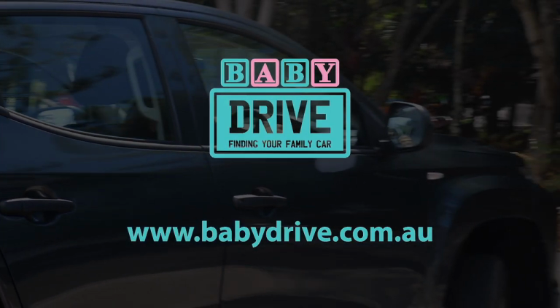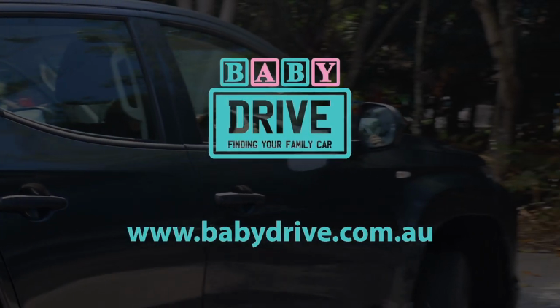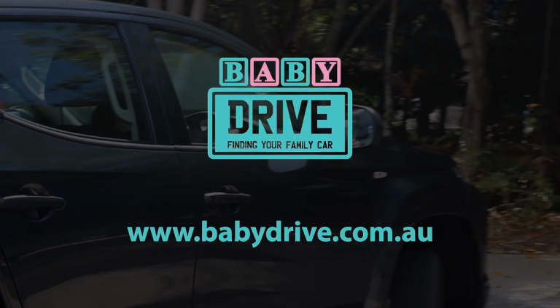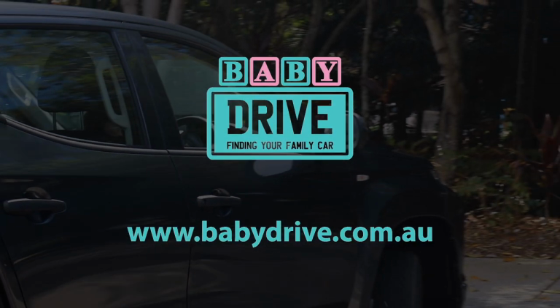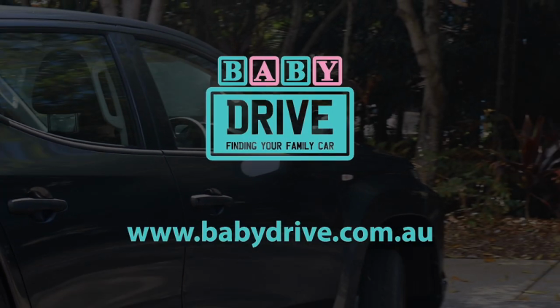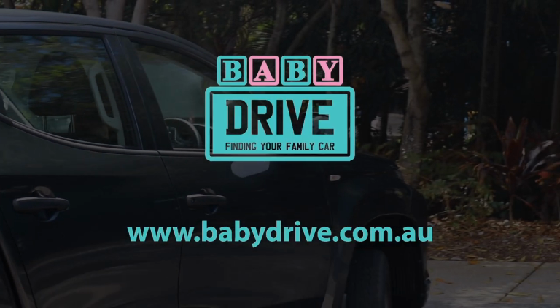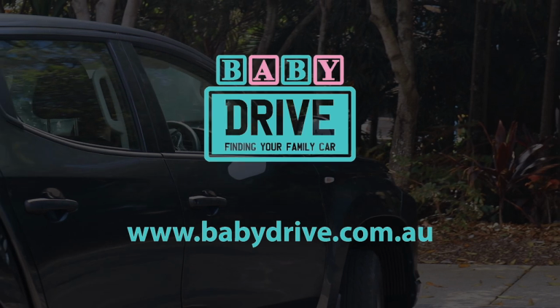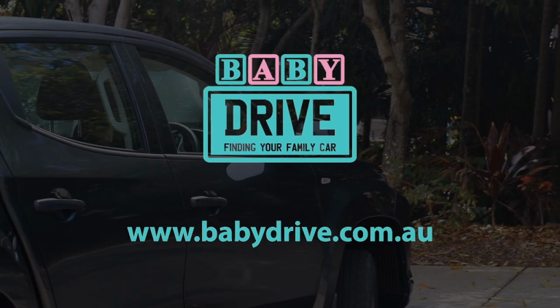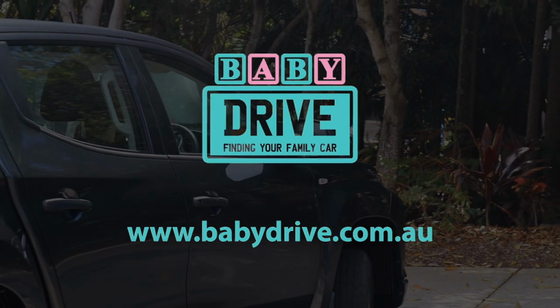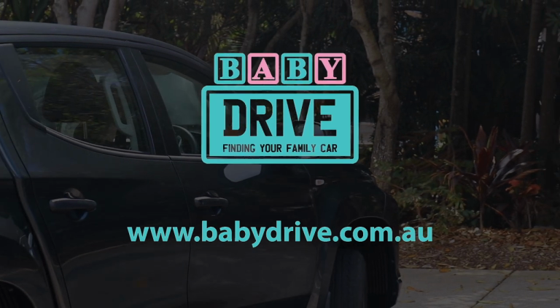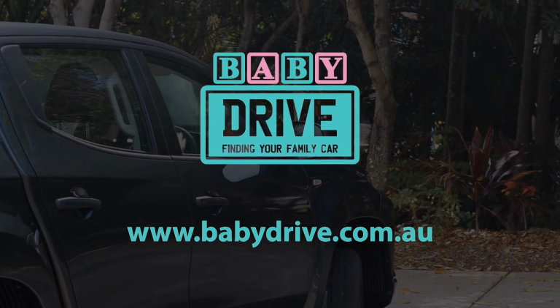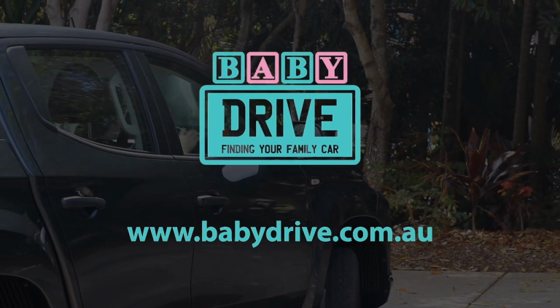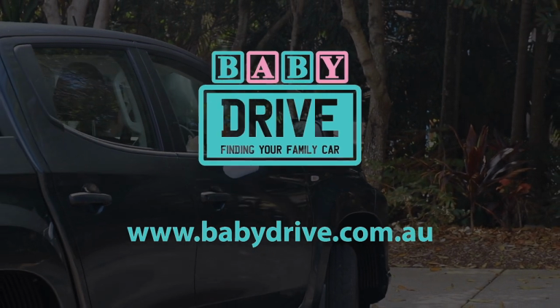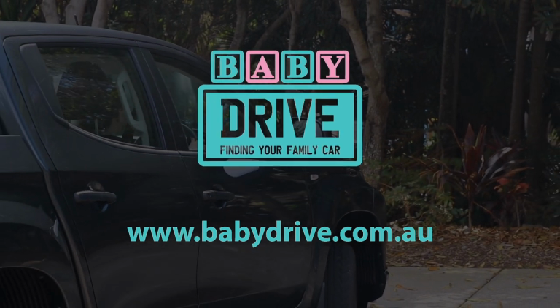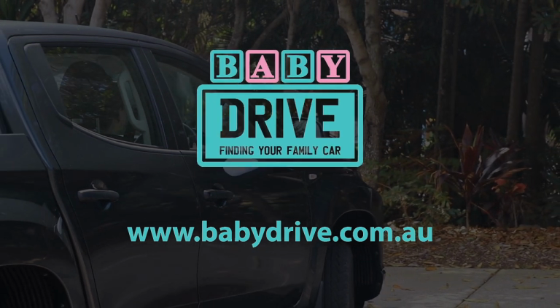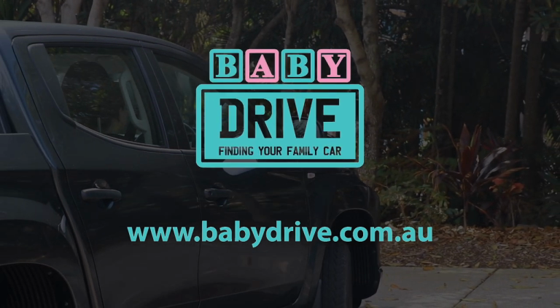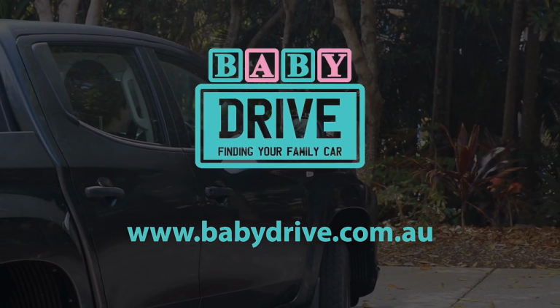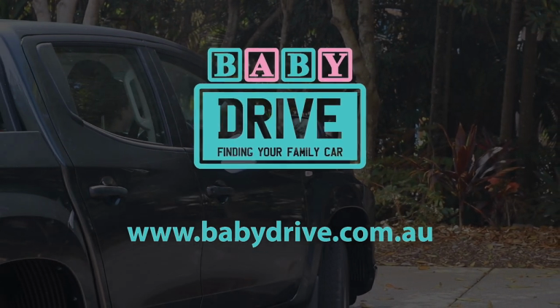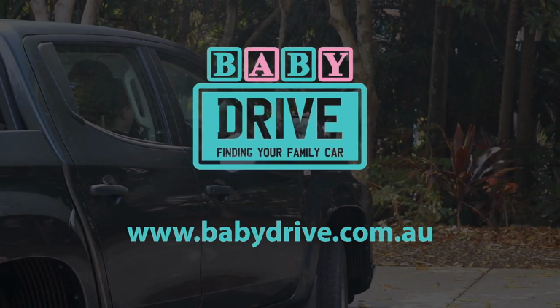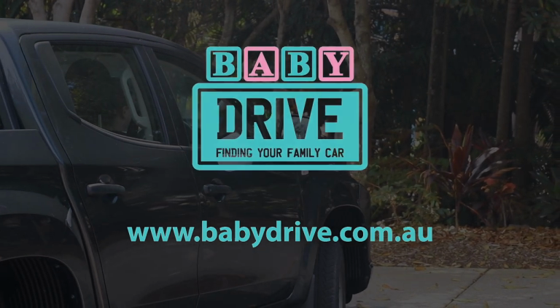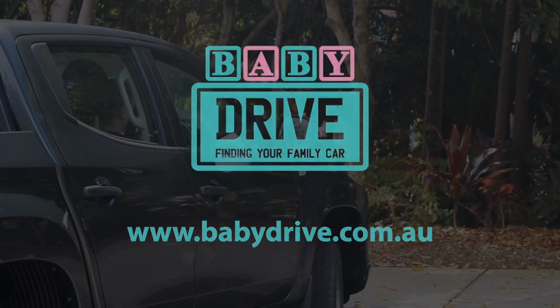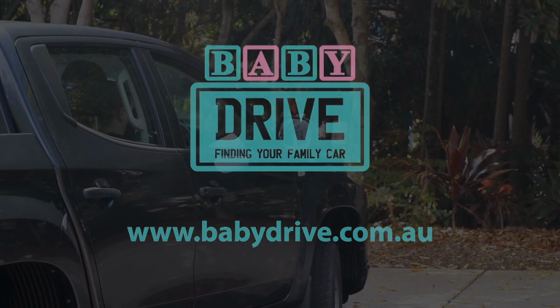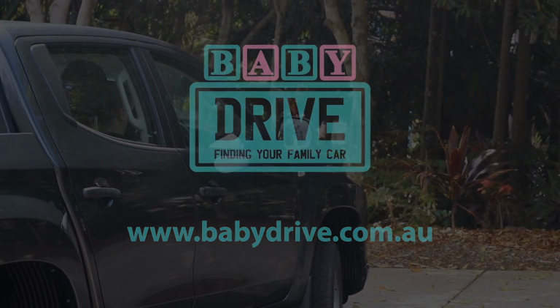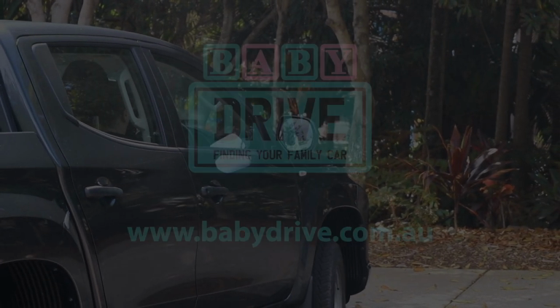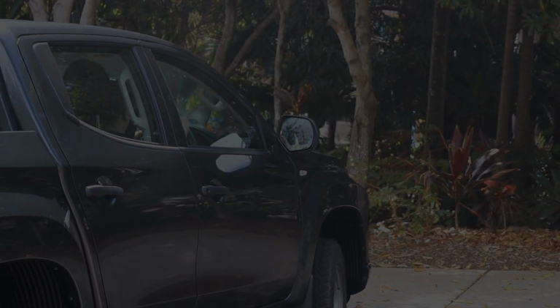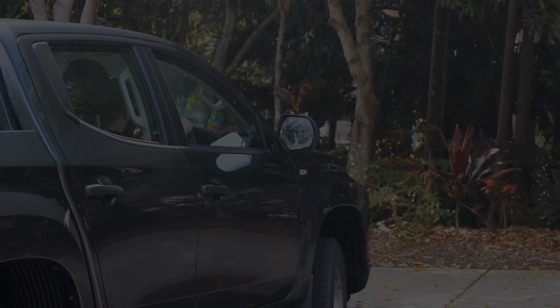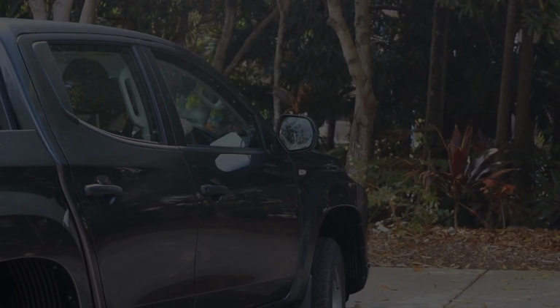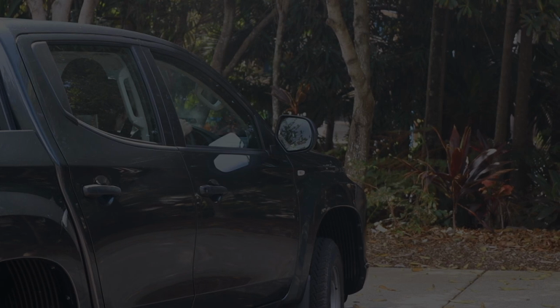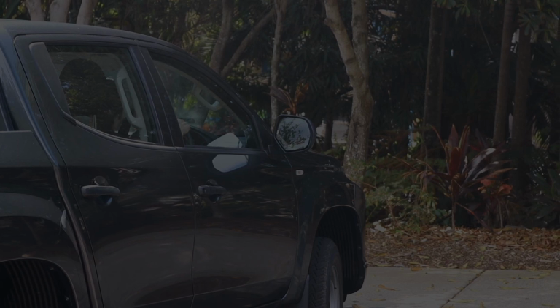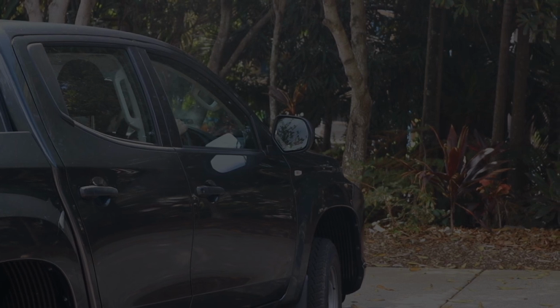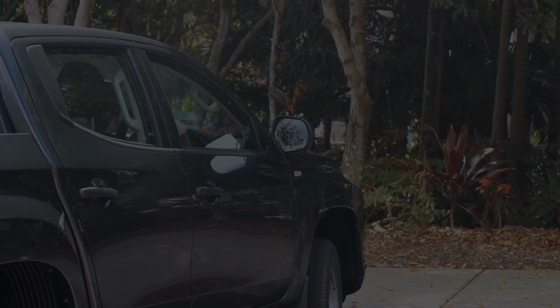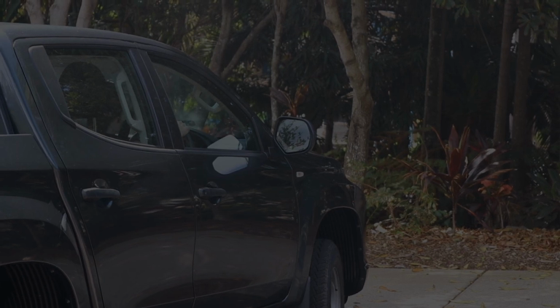Read the full reviews at babydrive.com.au. Thank you. Bye.